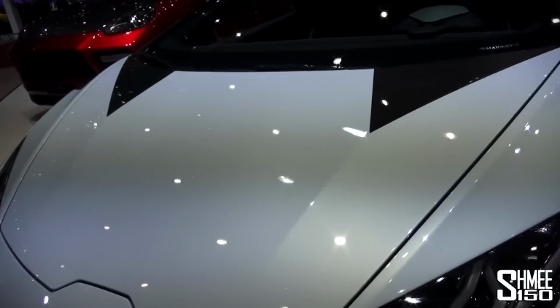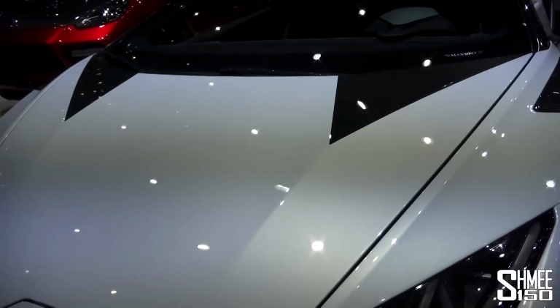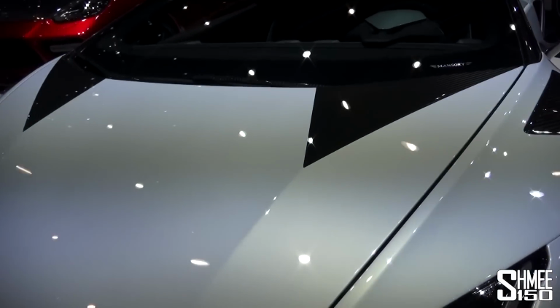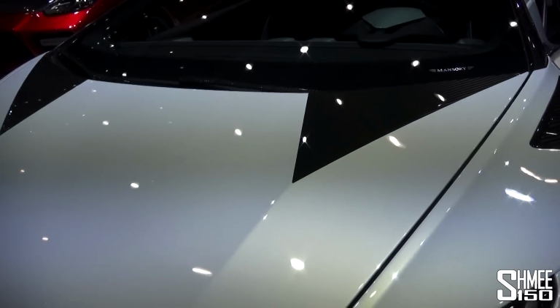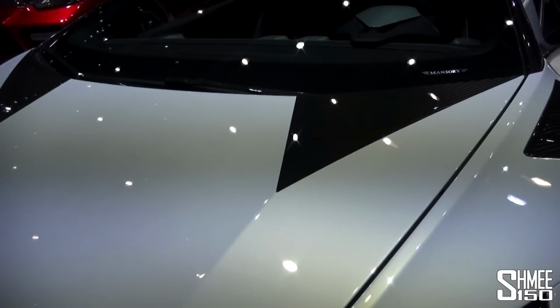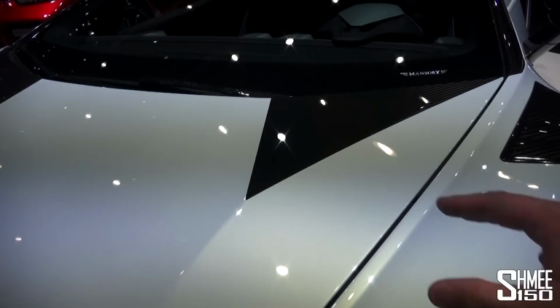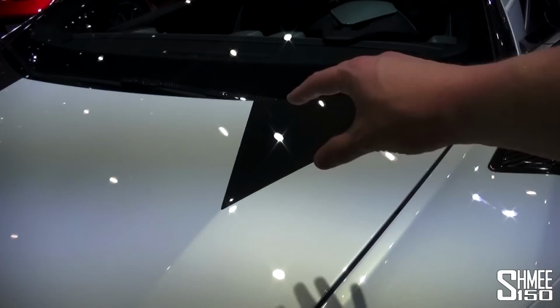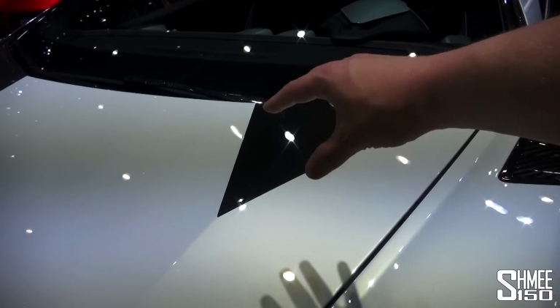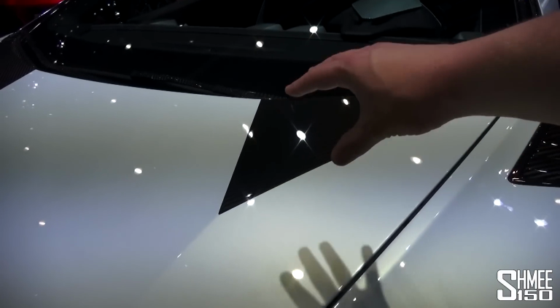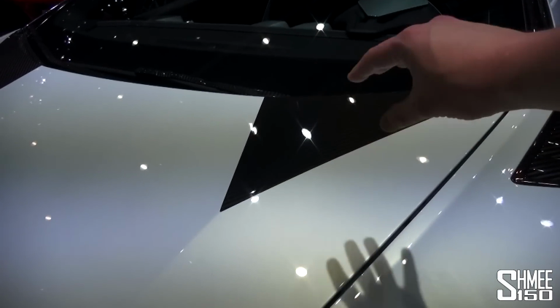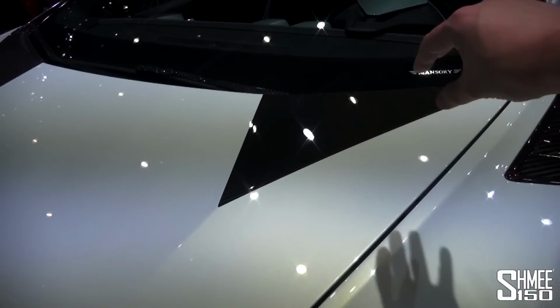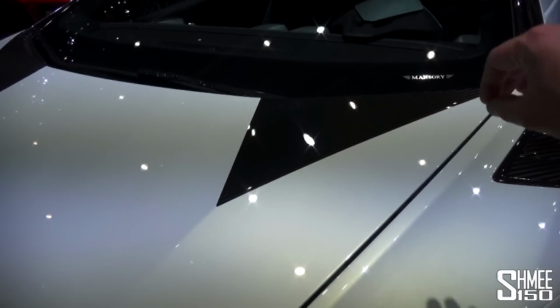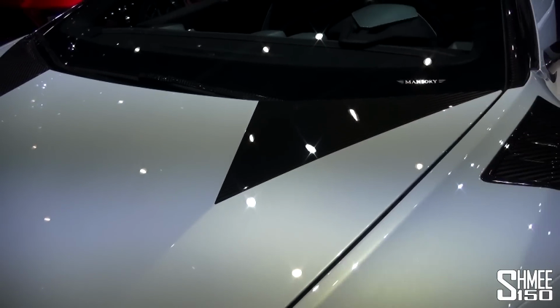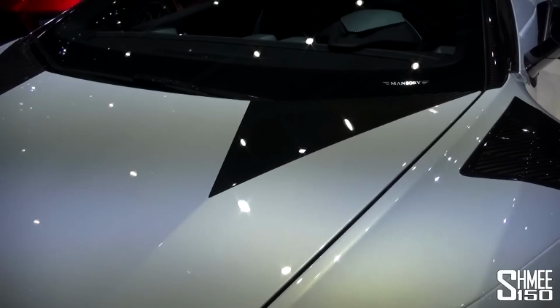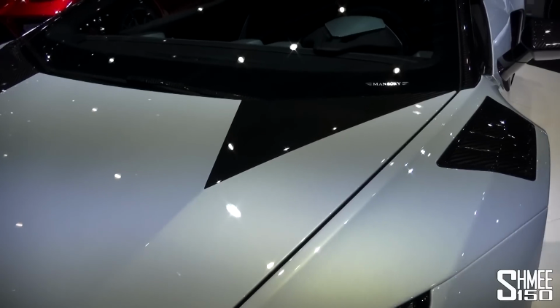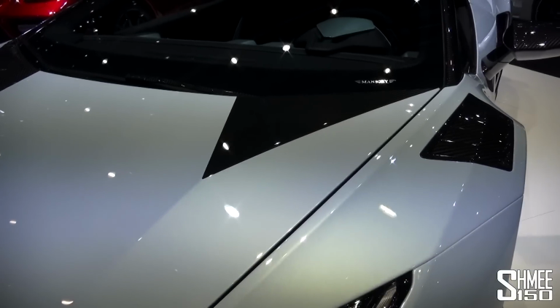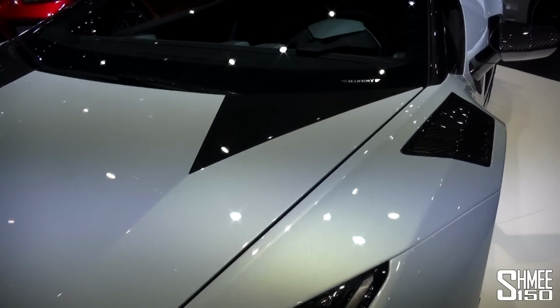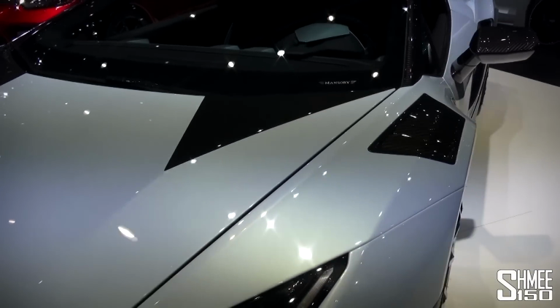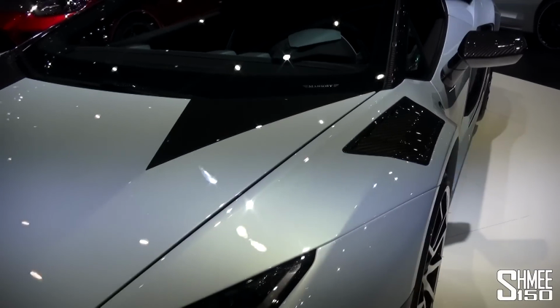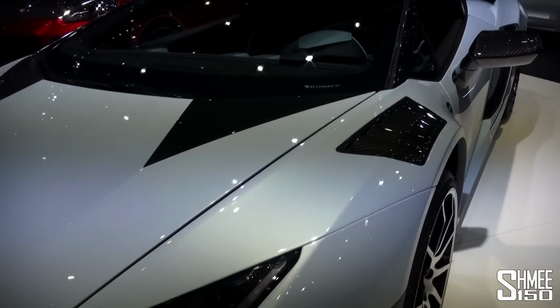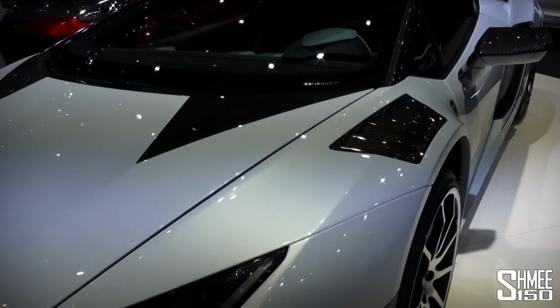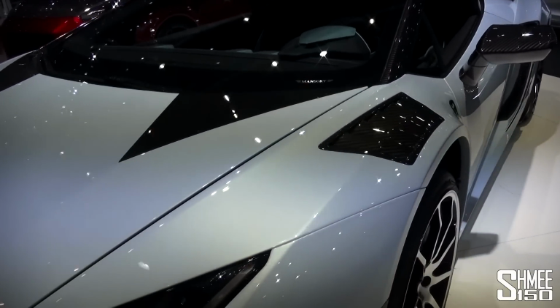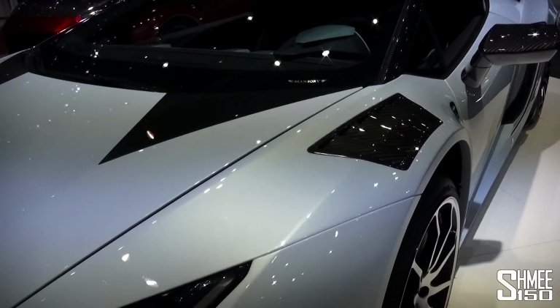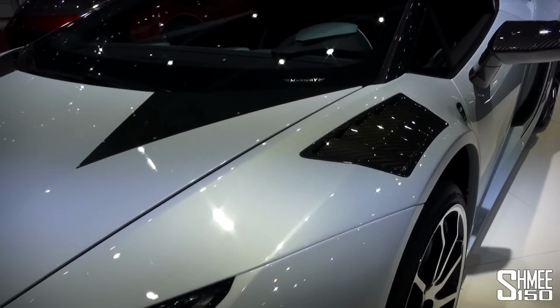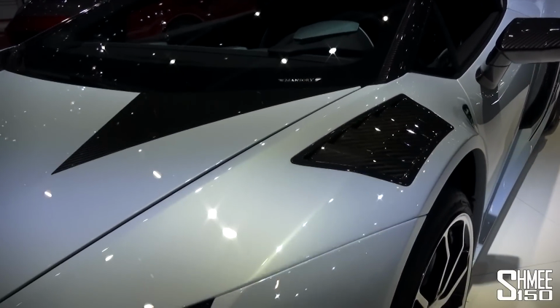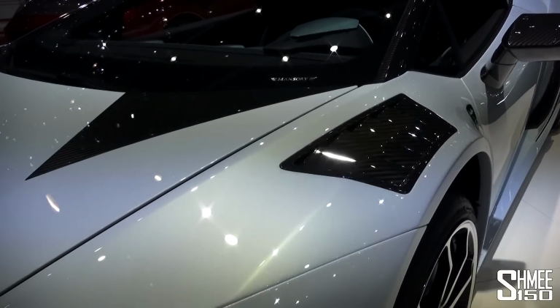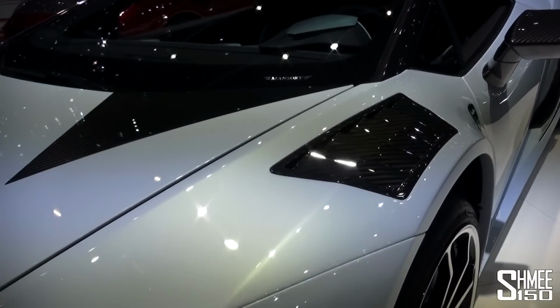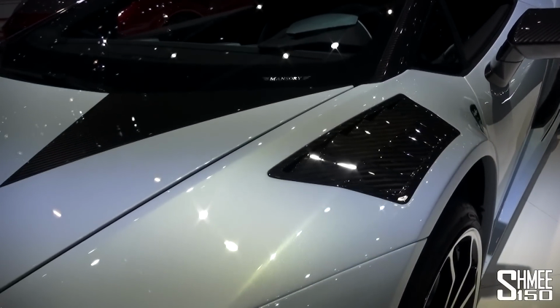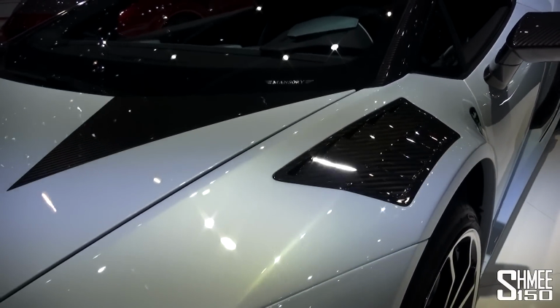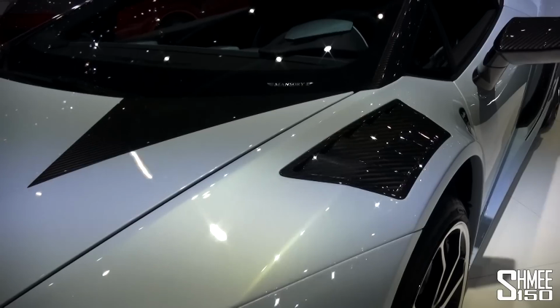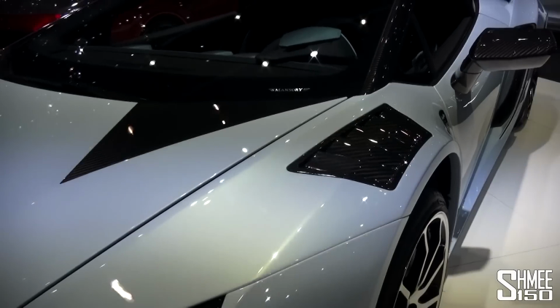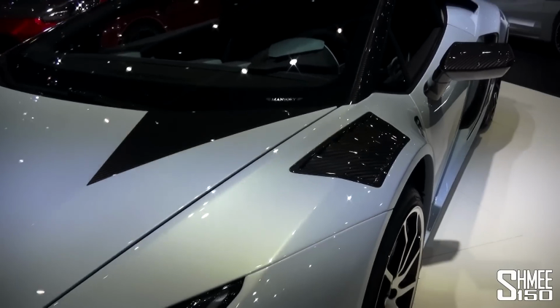As we come further up, you've got these Sesto Elemento-inspired triangular pieces, and then the vents on the front fenders as well.